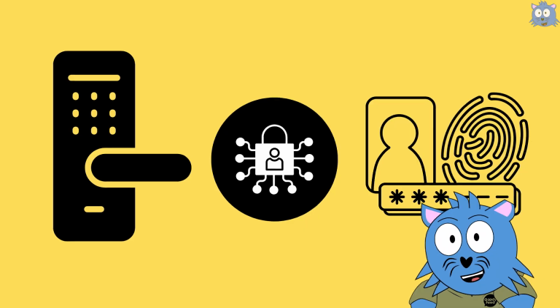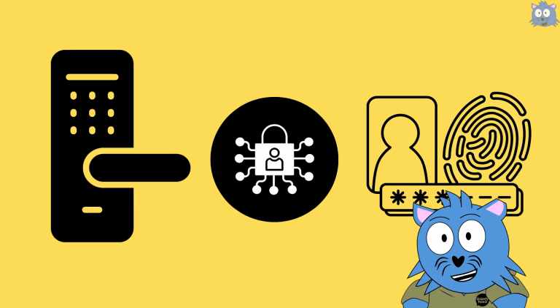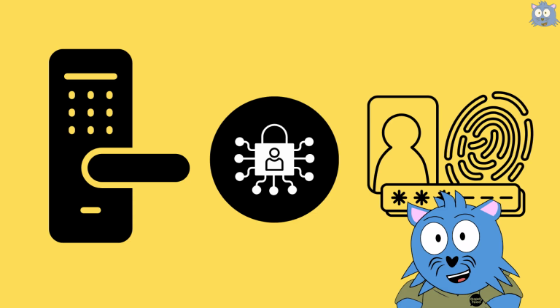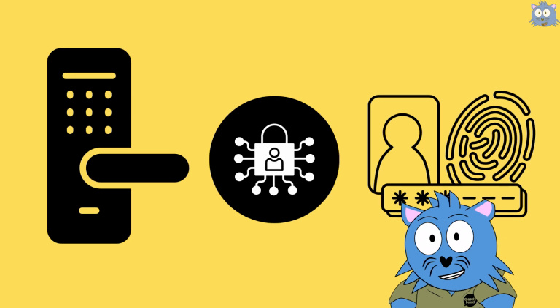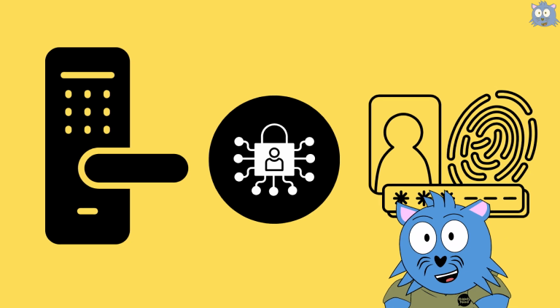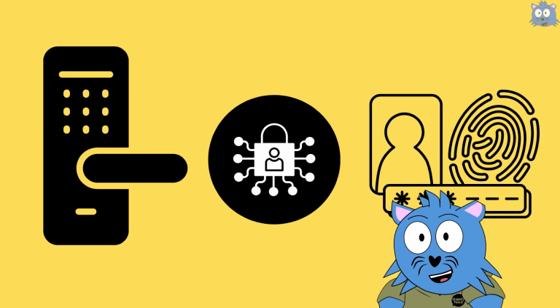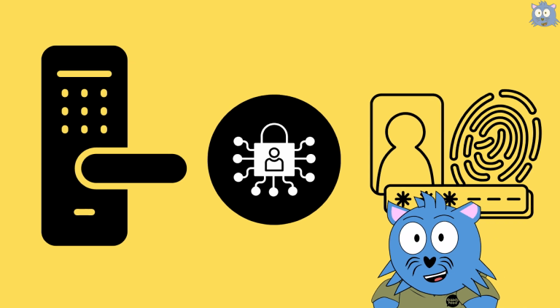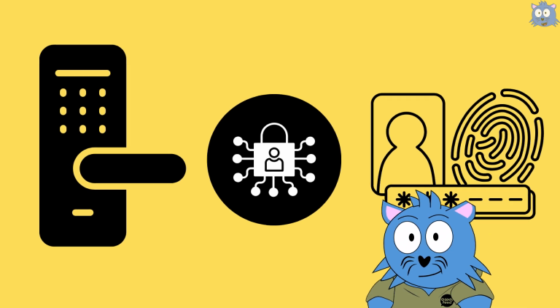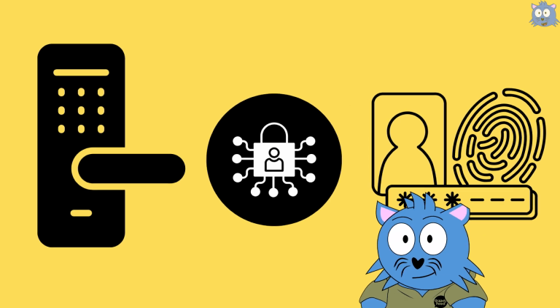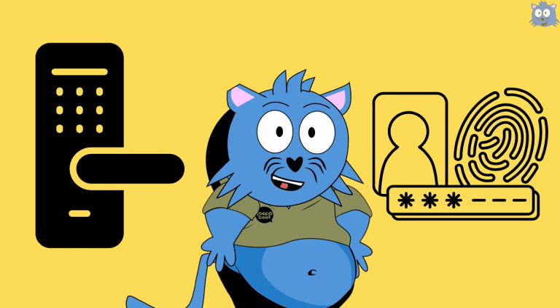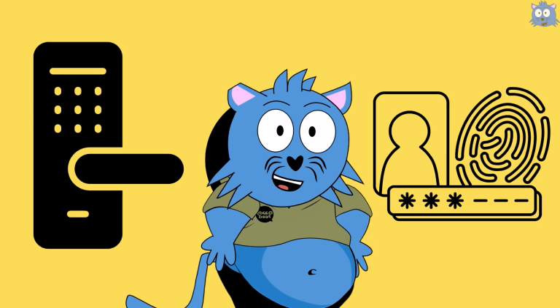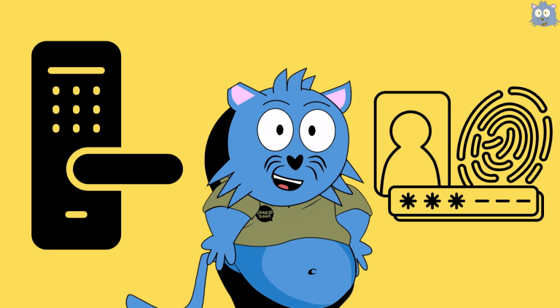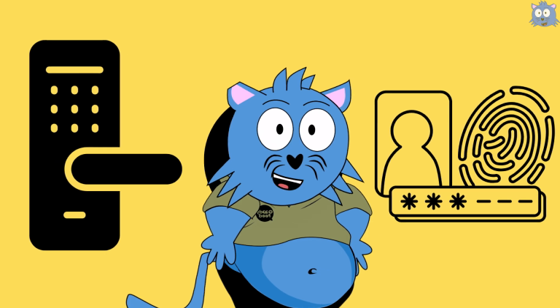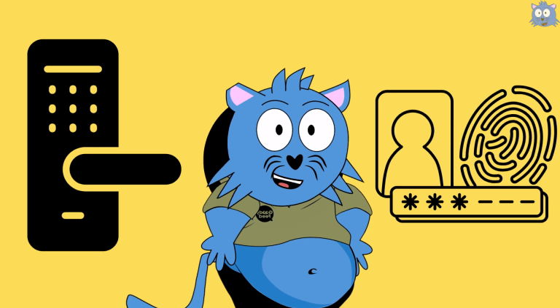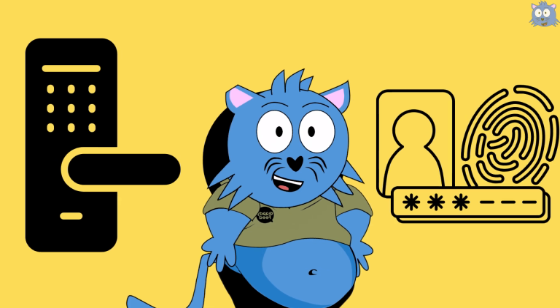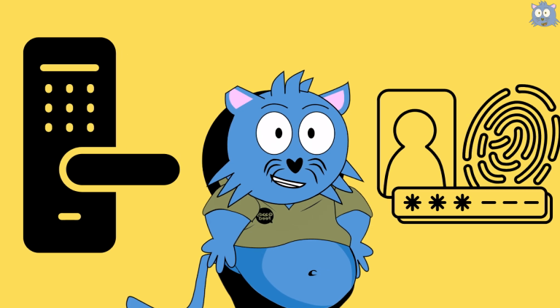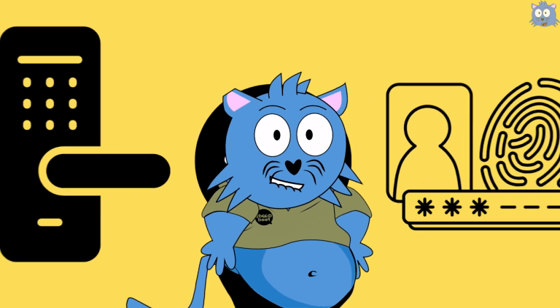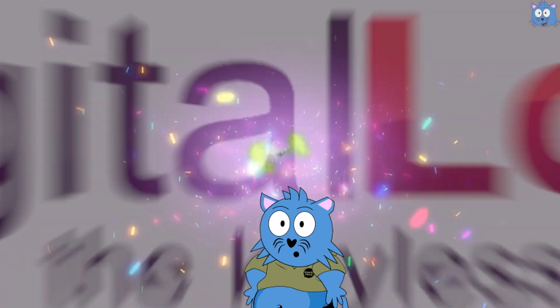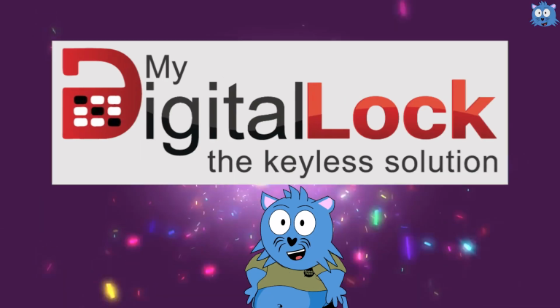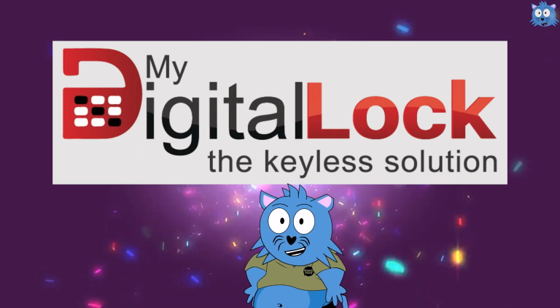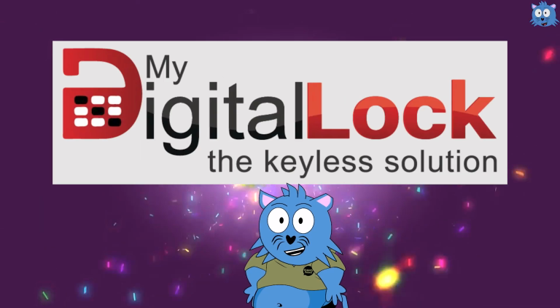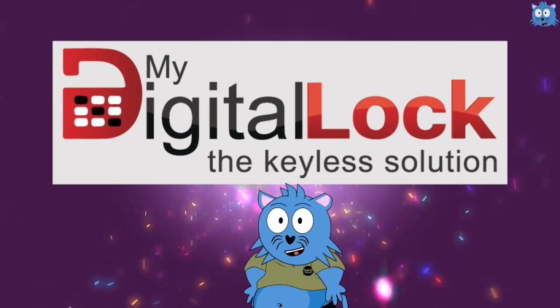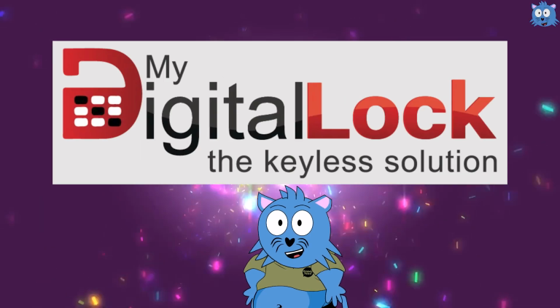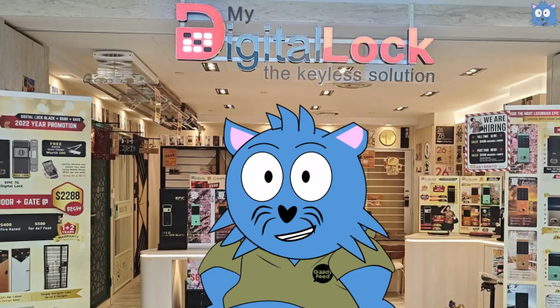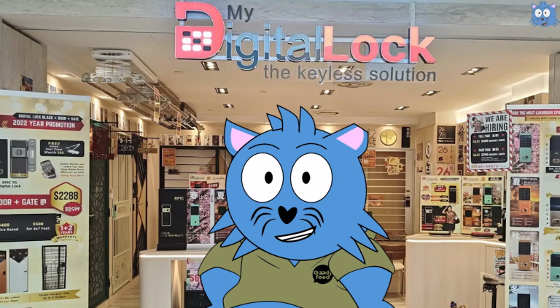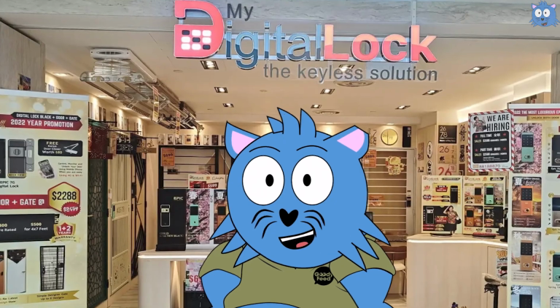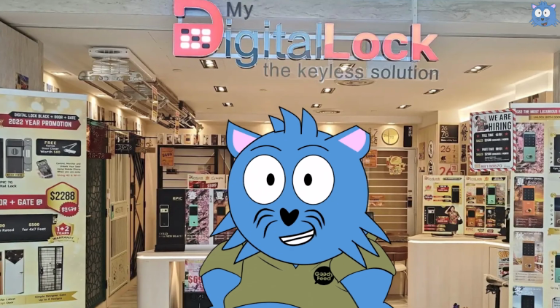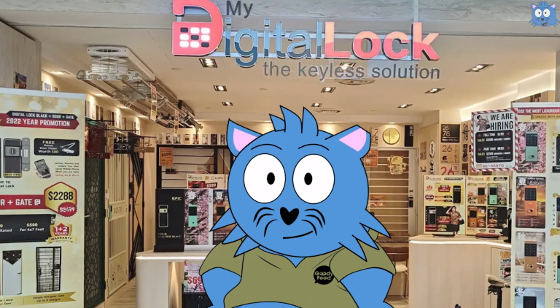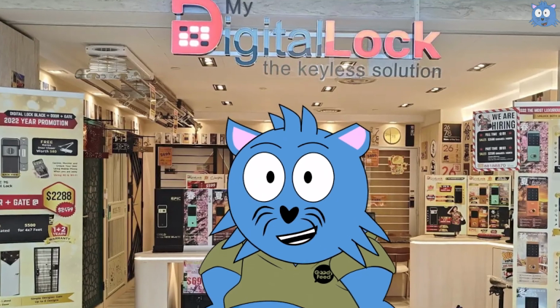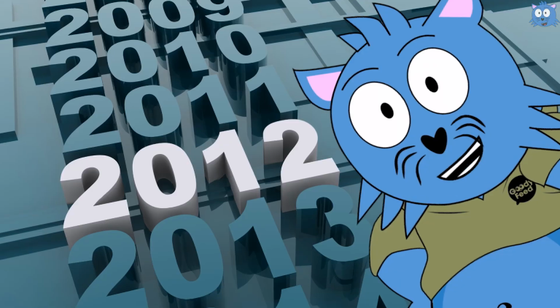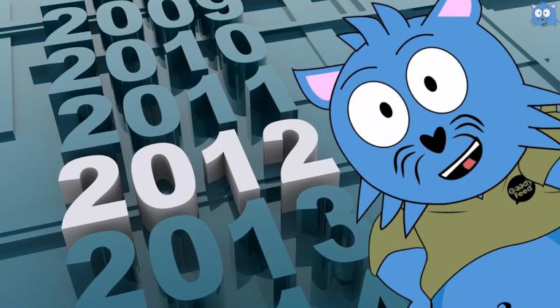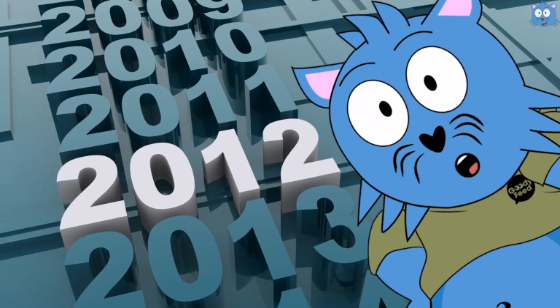Because we are going to show examples, I'm going to show examples that are sold from My Digital Lock, since they've been in the market since 2021.